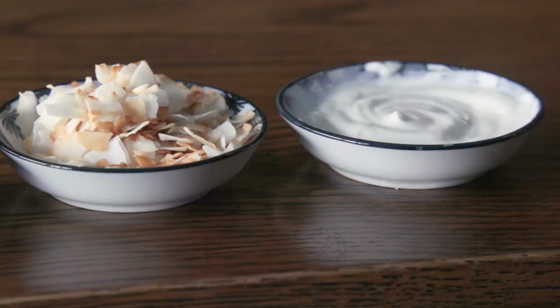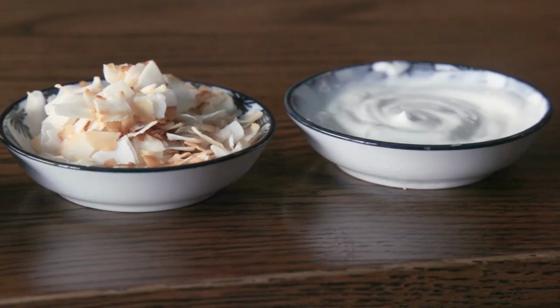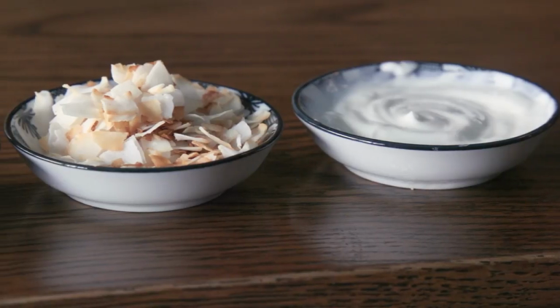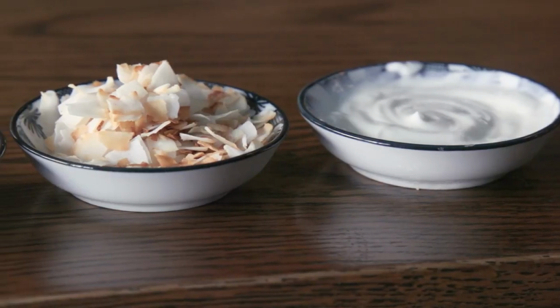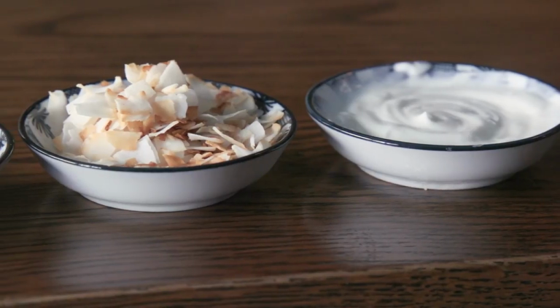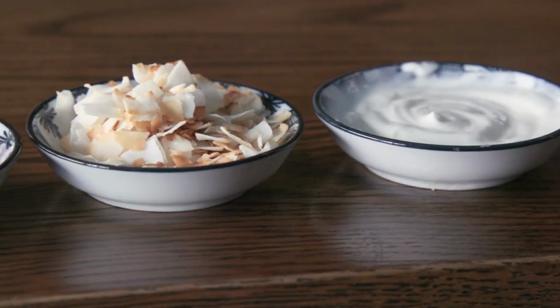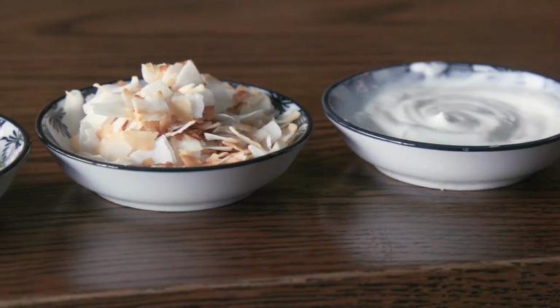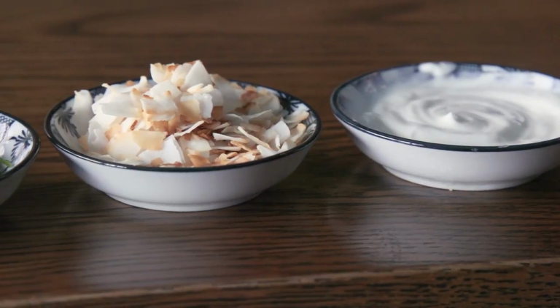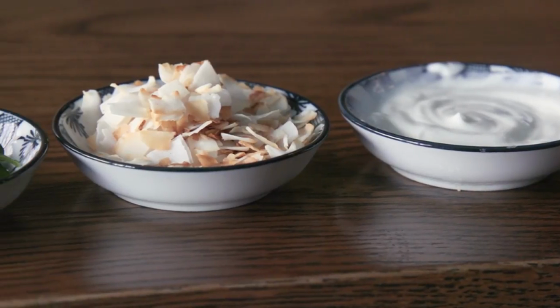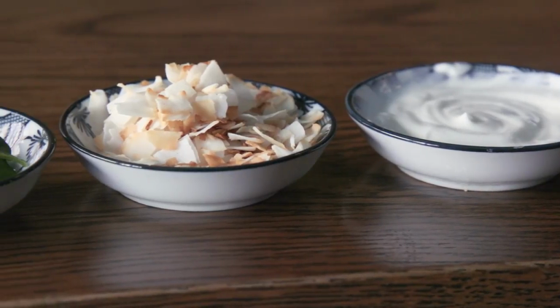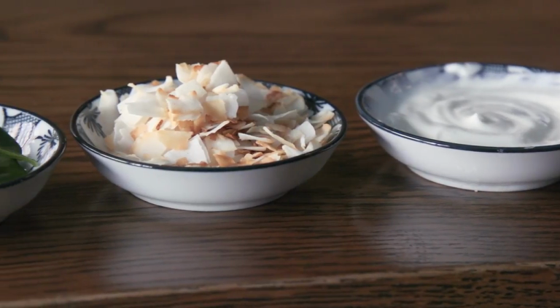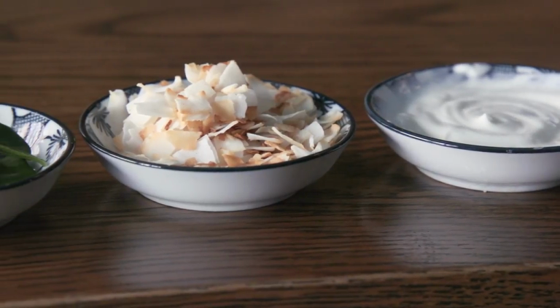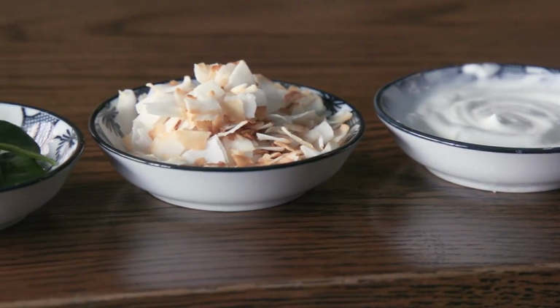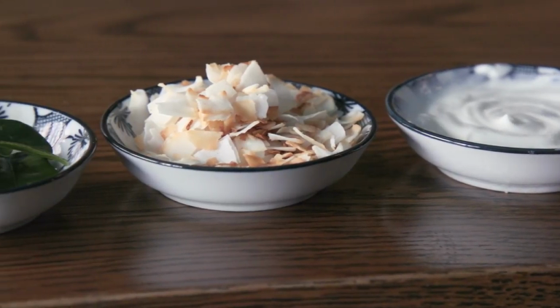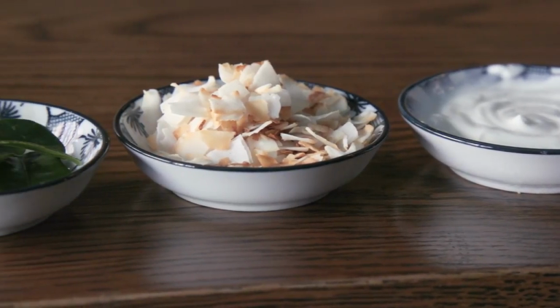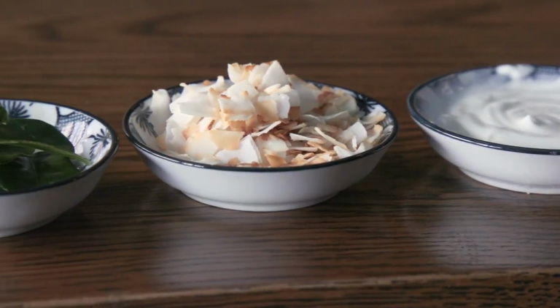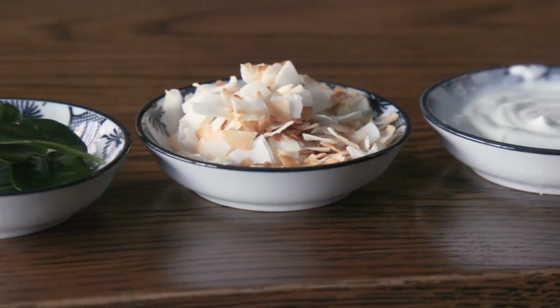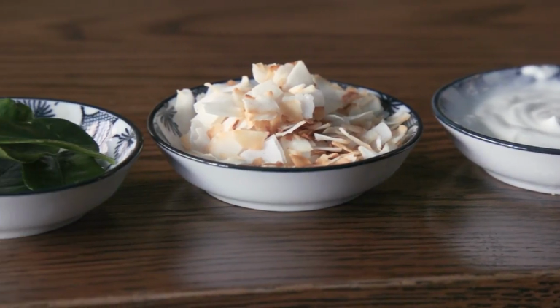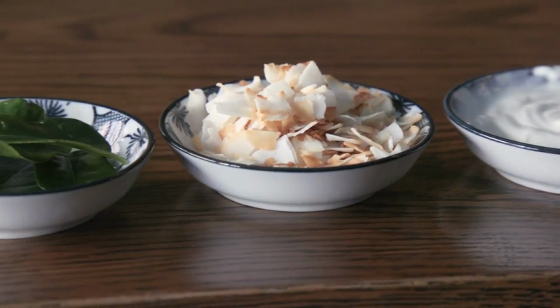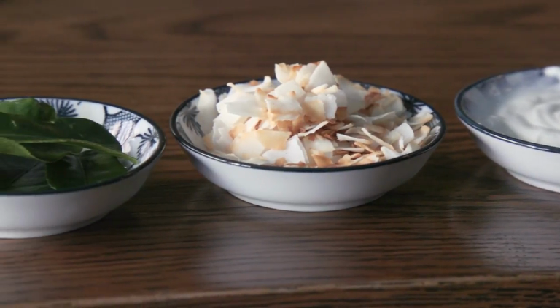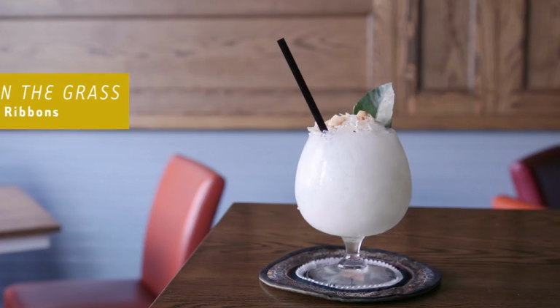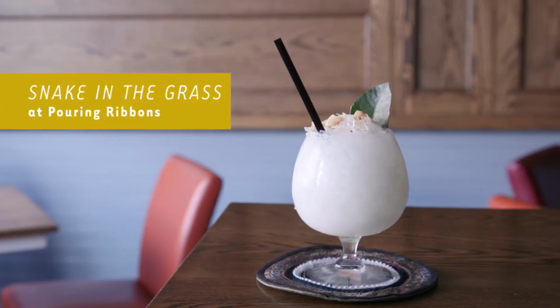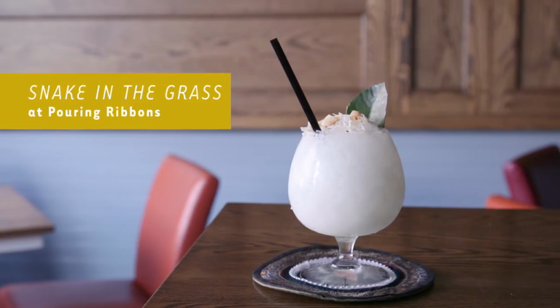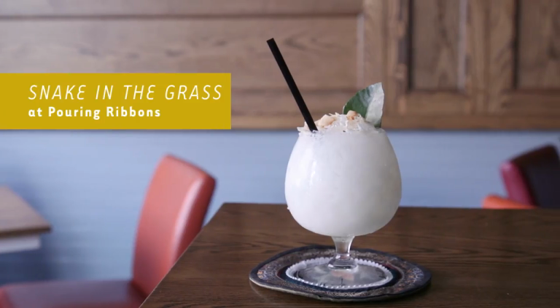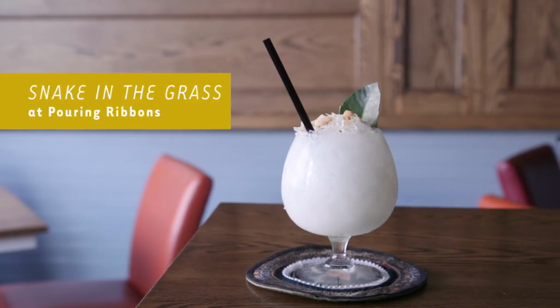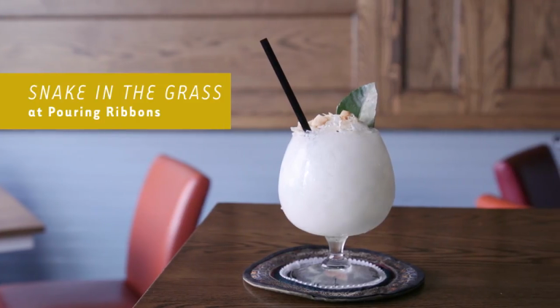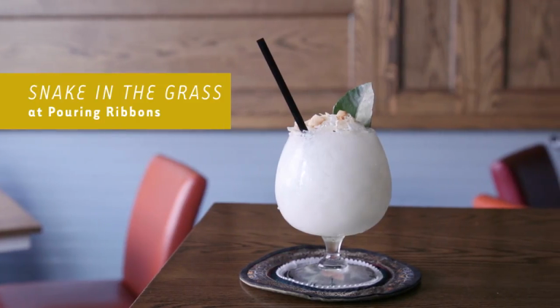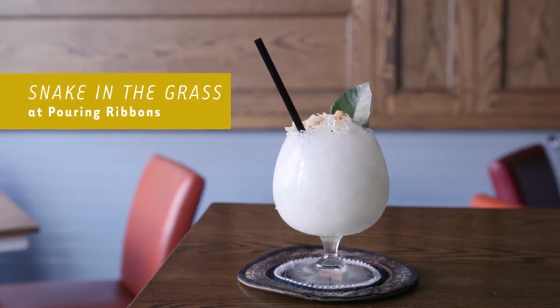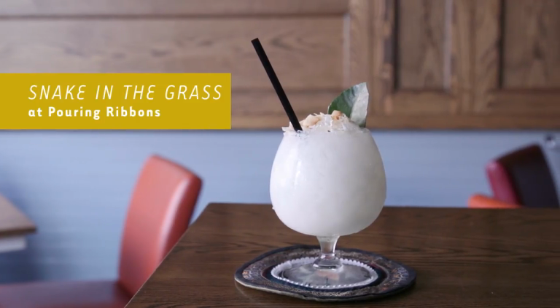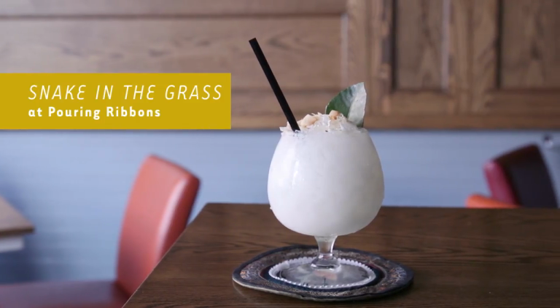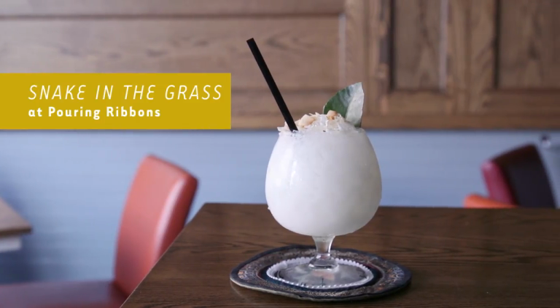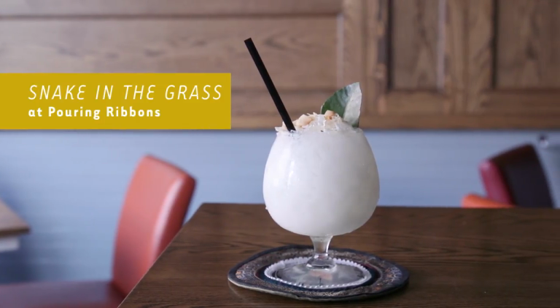Hi there, my name is Shannon Tabay. Today I'm going to show you how to make my cocktail, the Snake in the Grass.